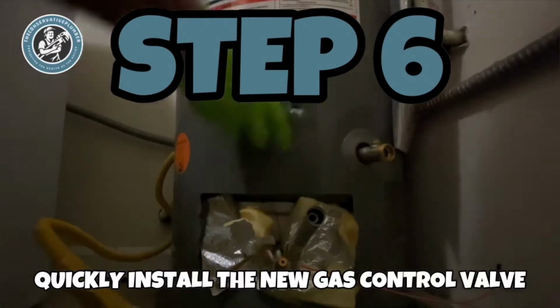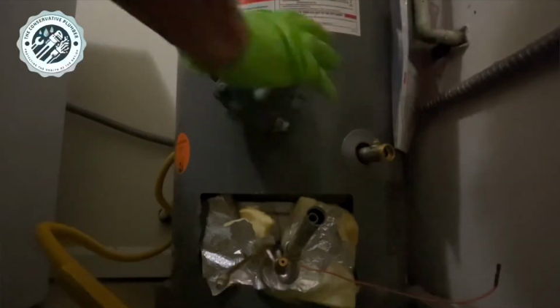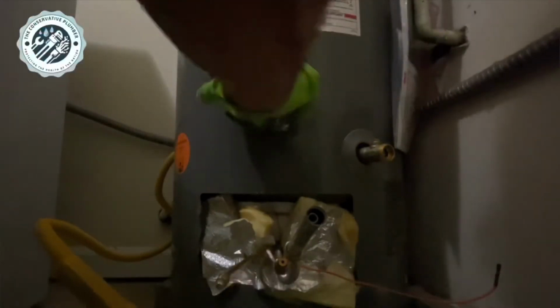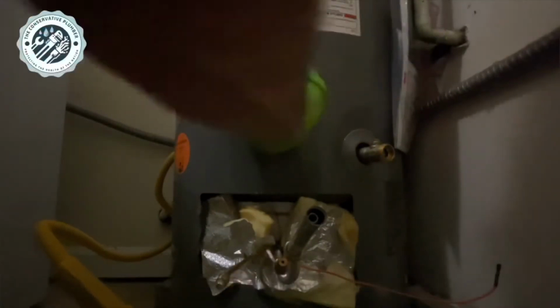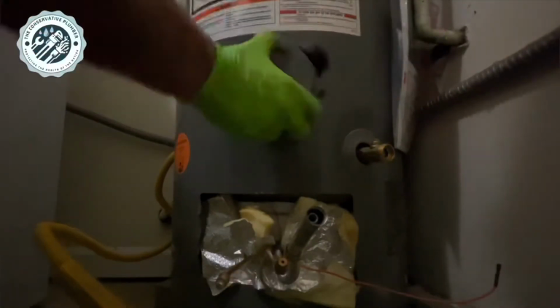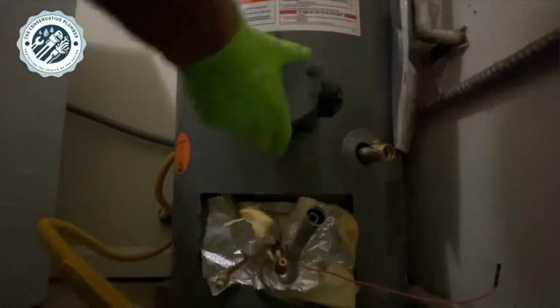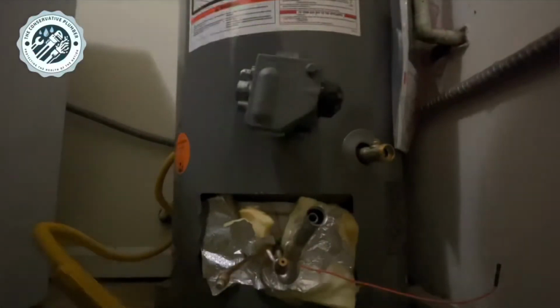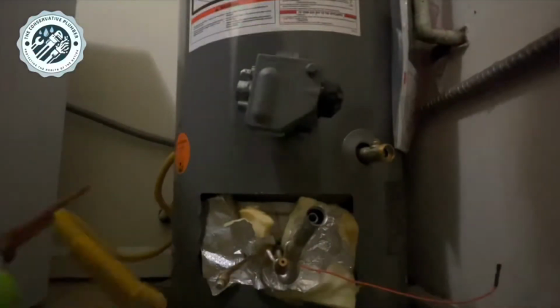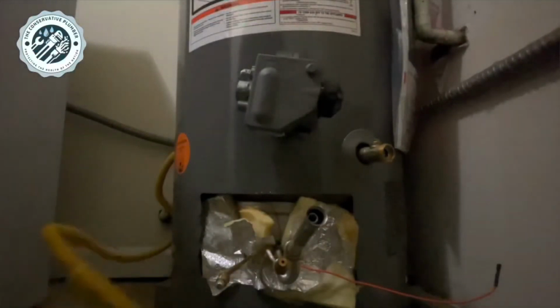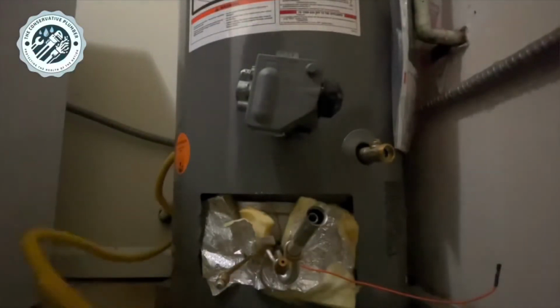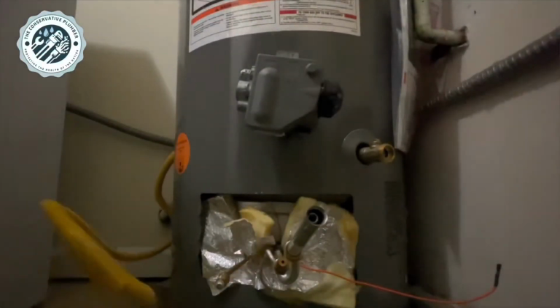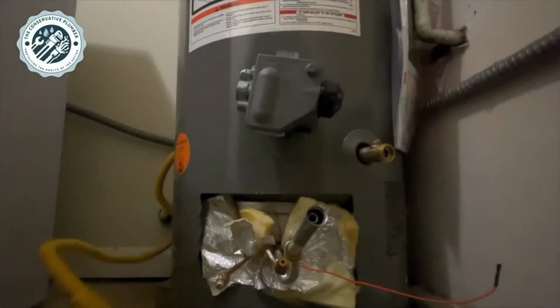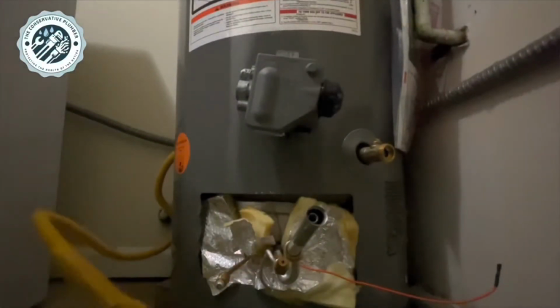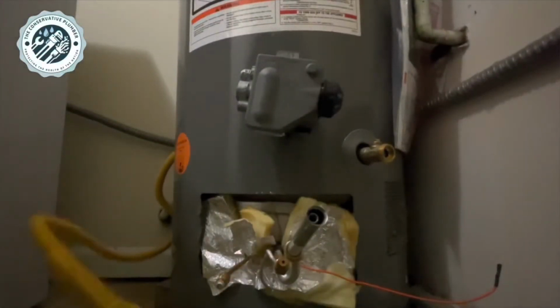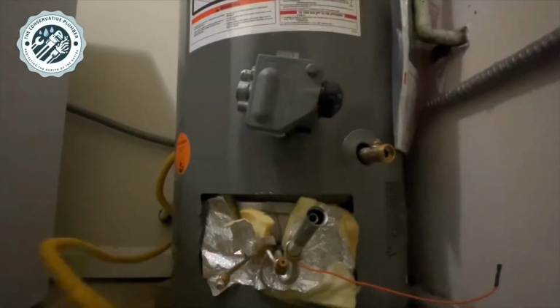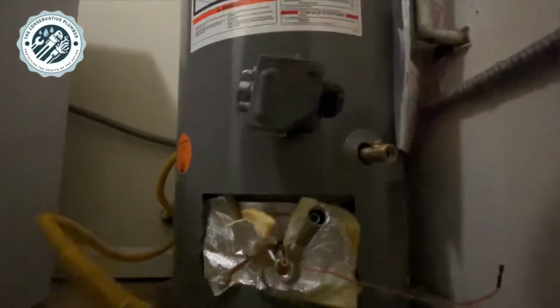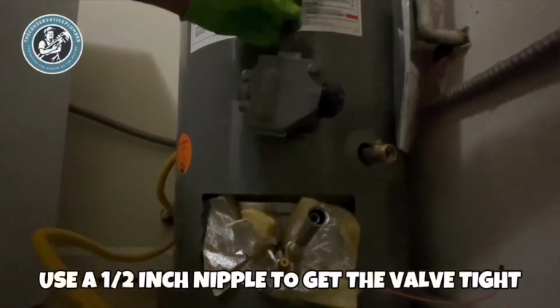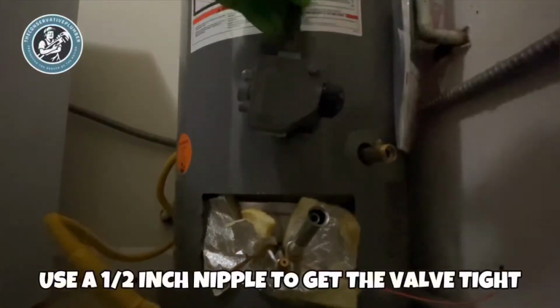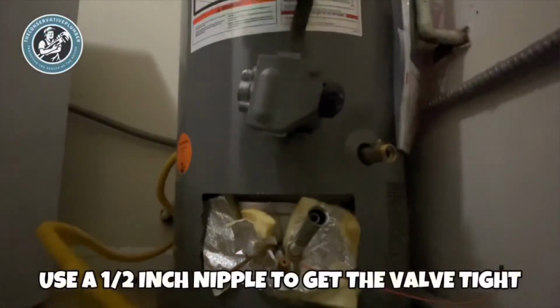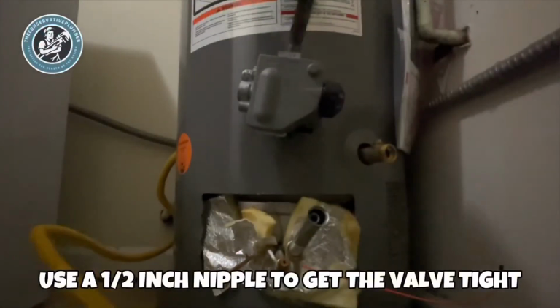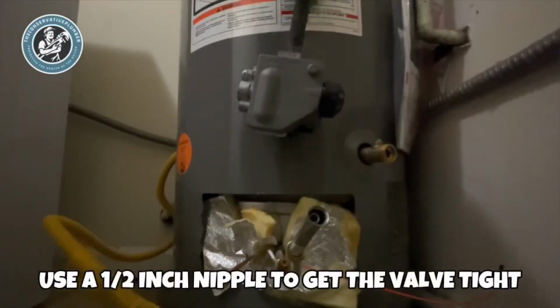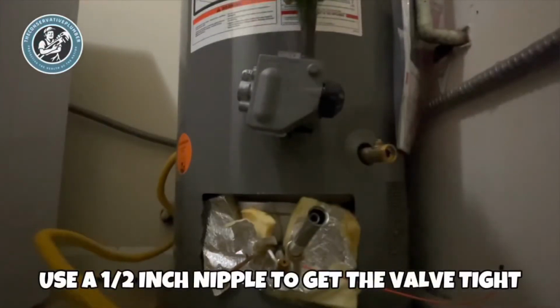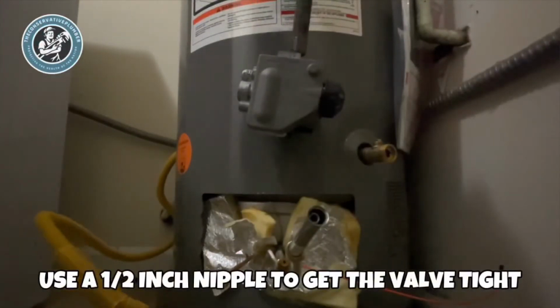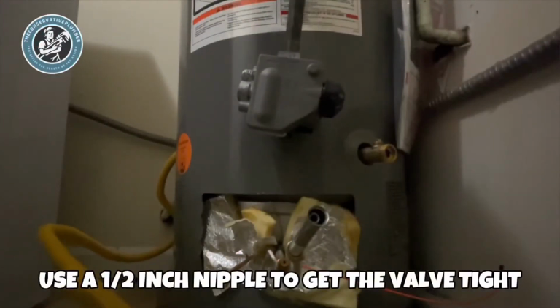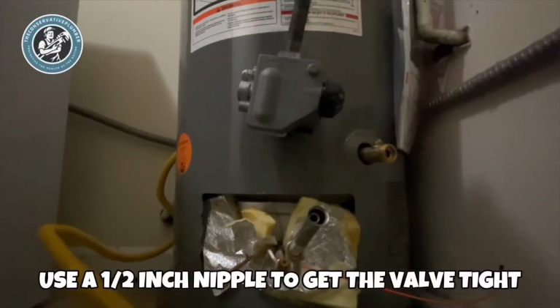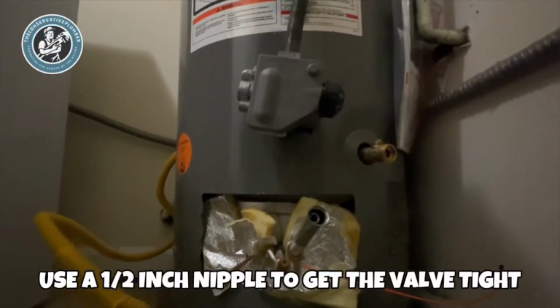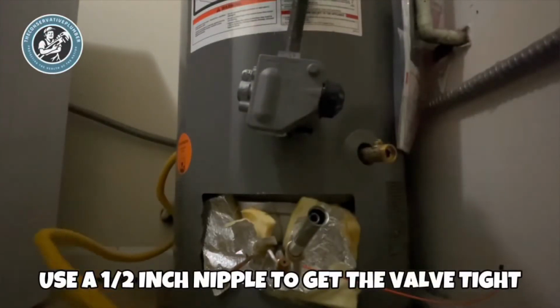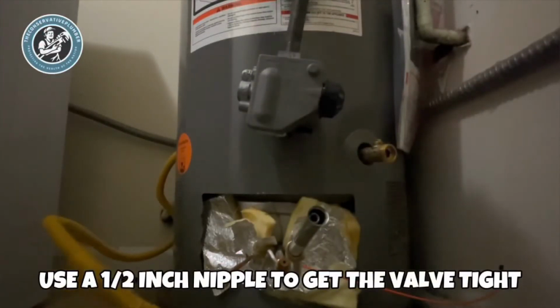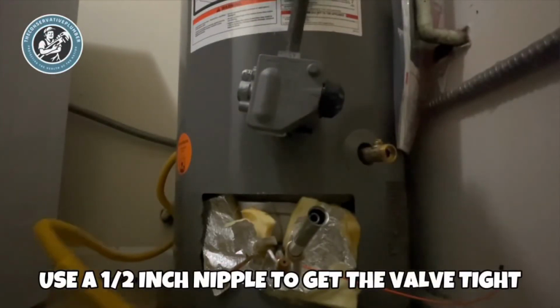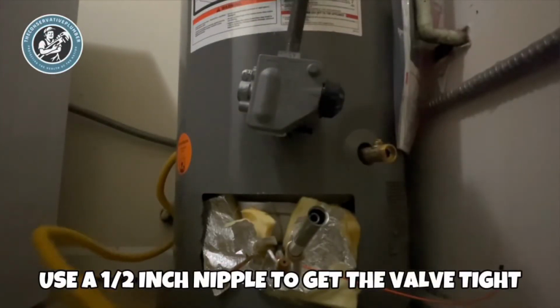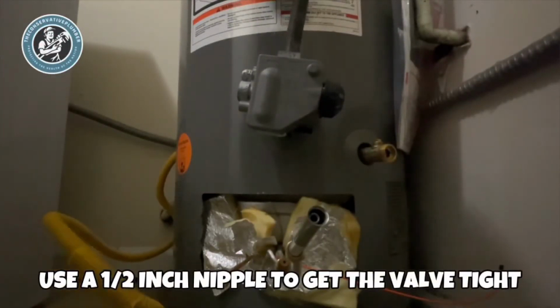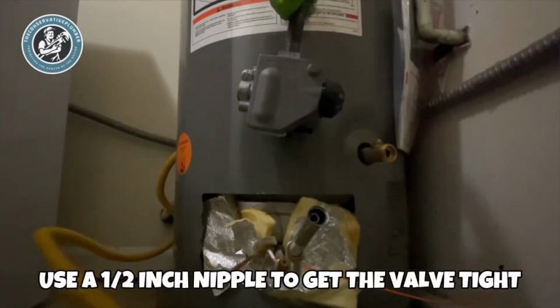Step 6: quickly install the new gas valve. Use a 1½ inch nipple as leverage to get the valve tight.